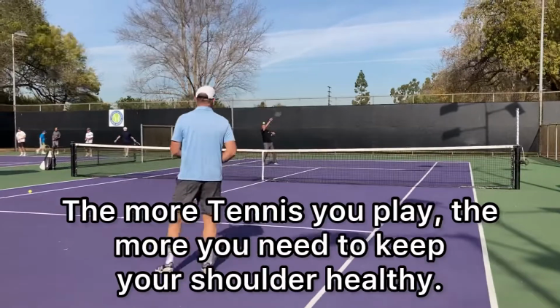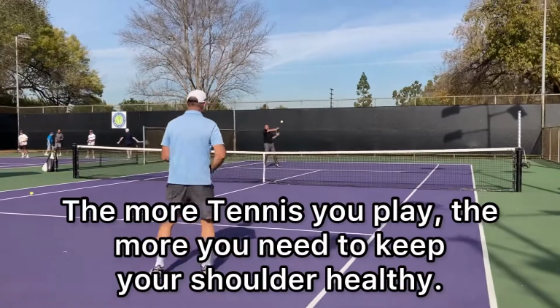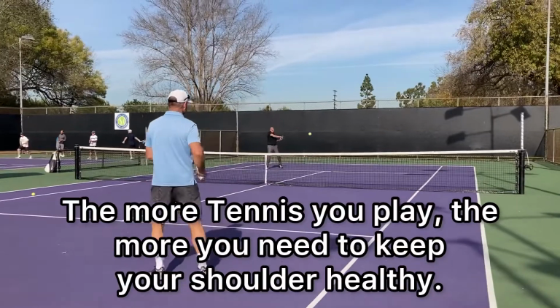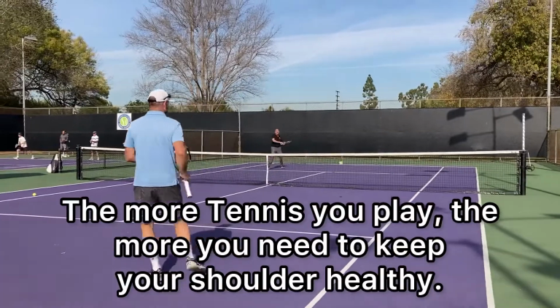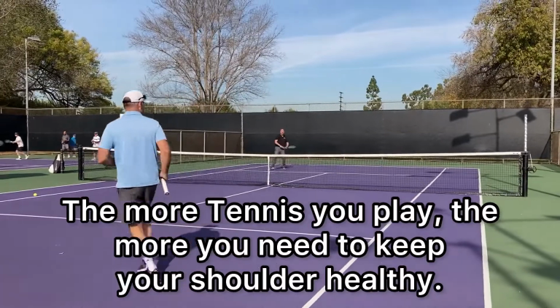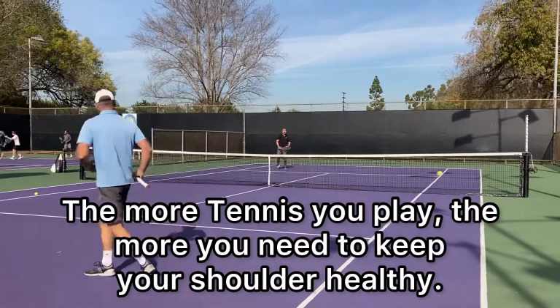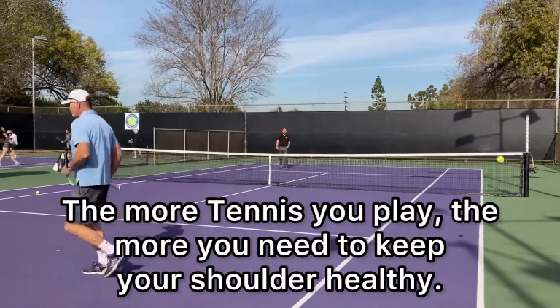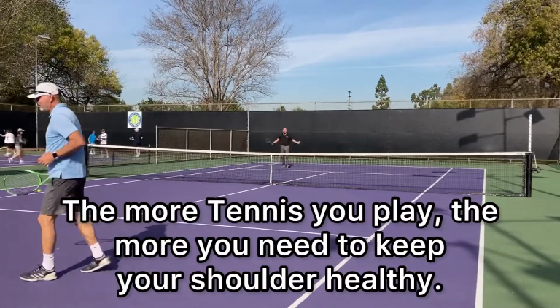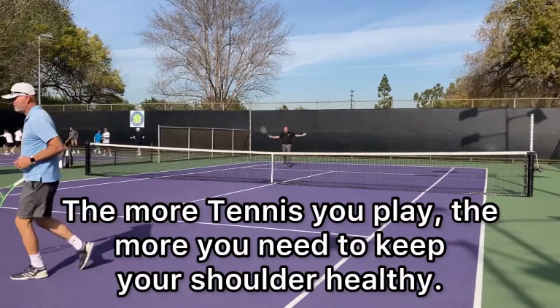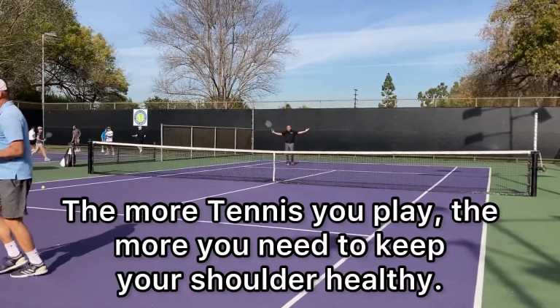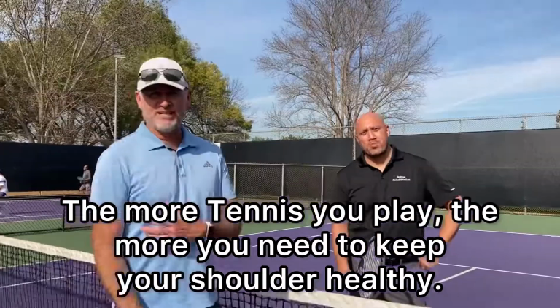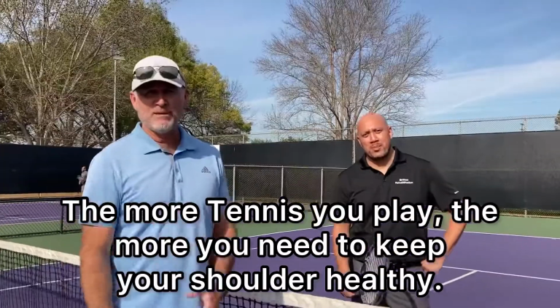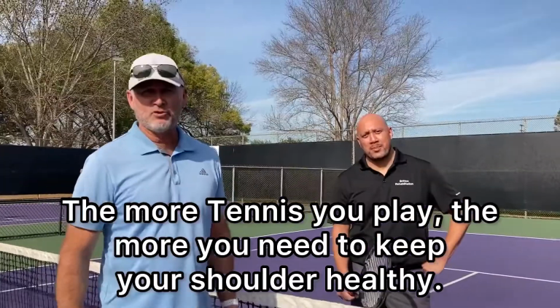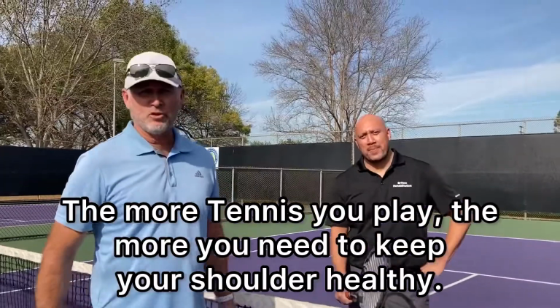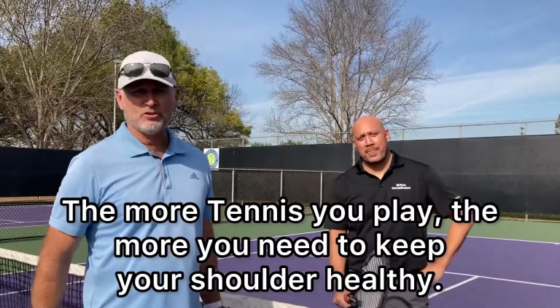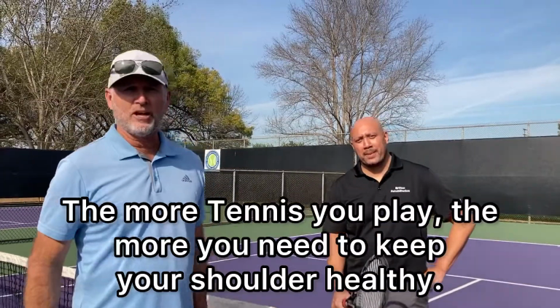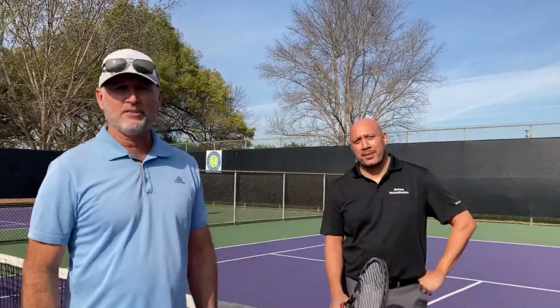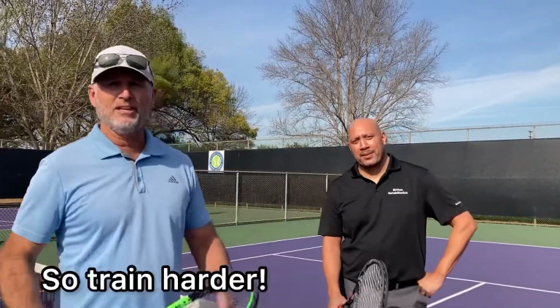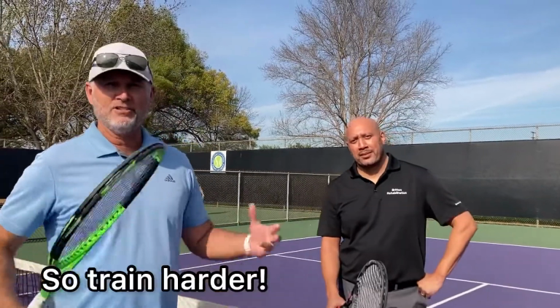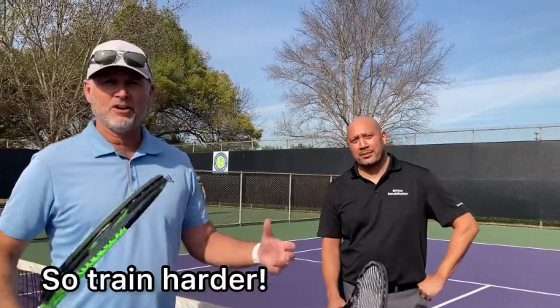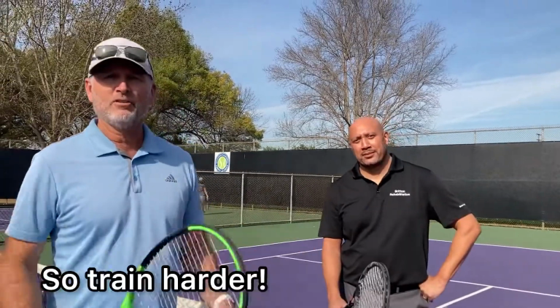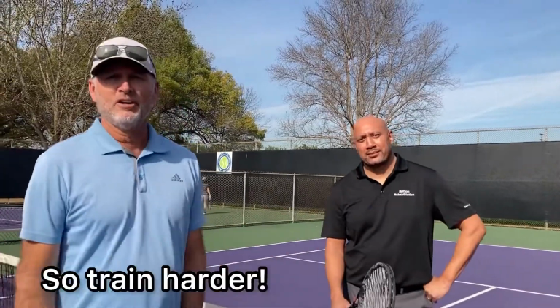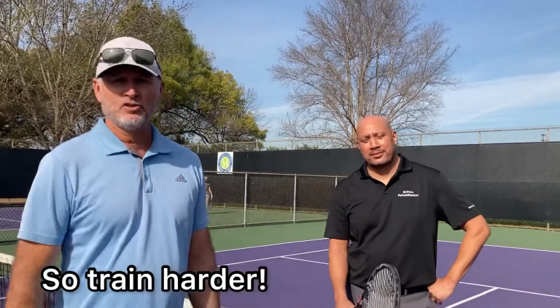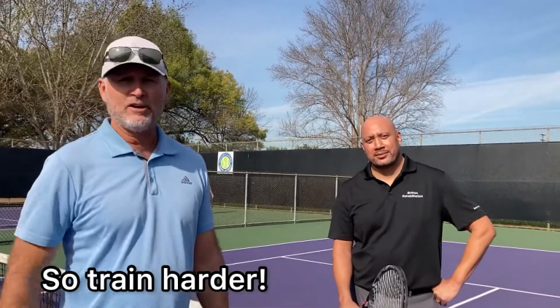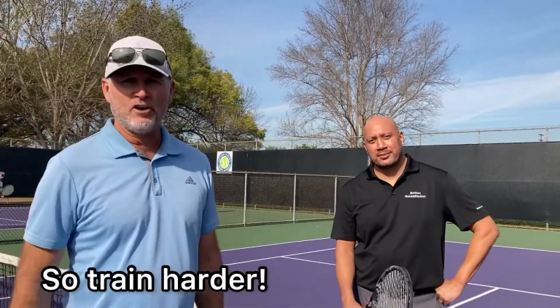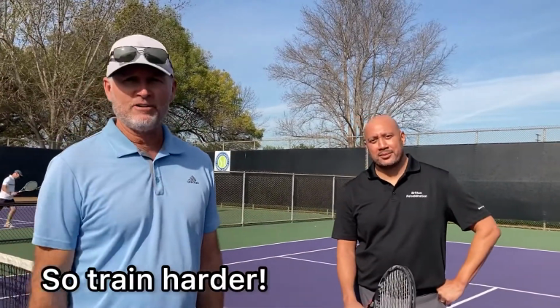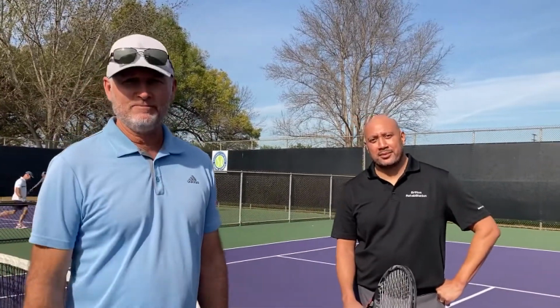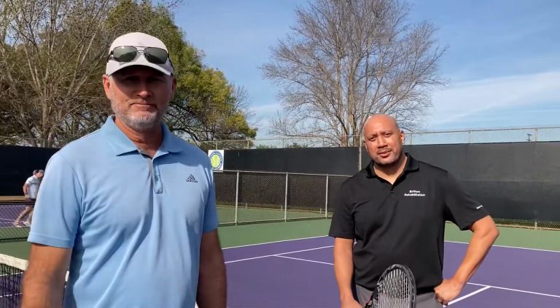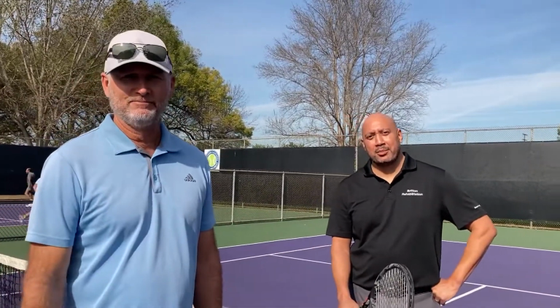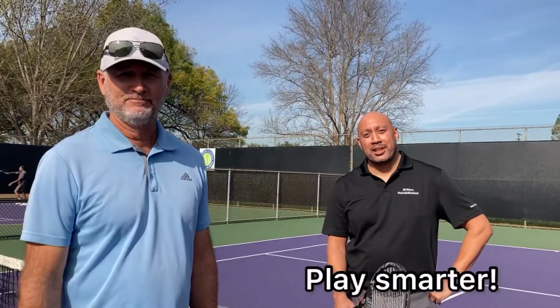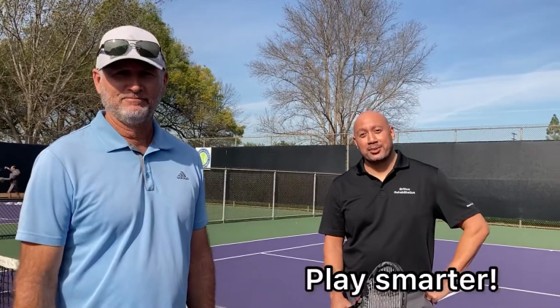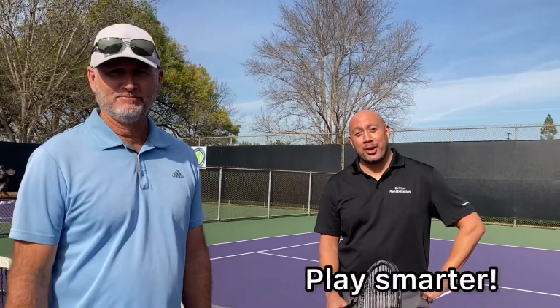The more tennis you play, the more you need to keep your shoulder healthy — so train harder, play smarter.